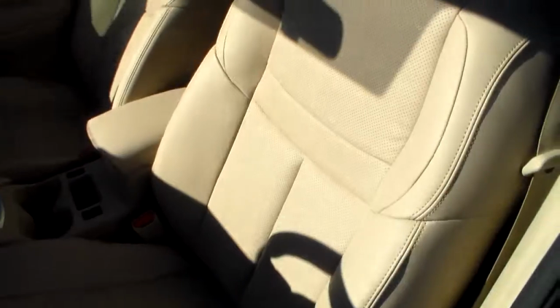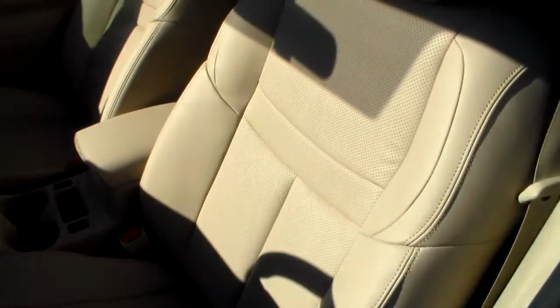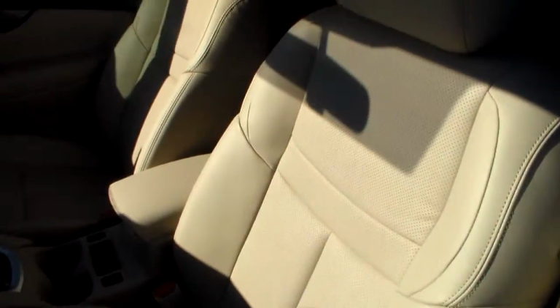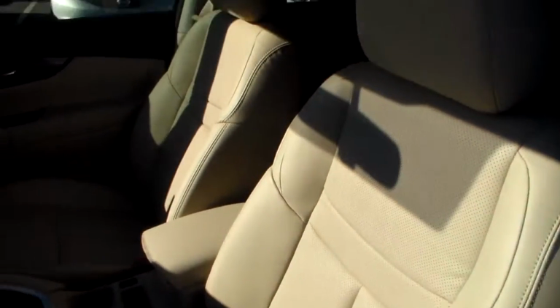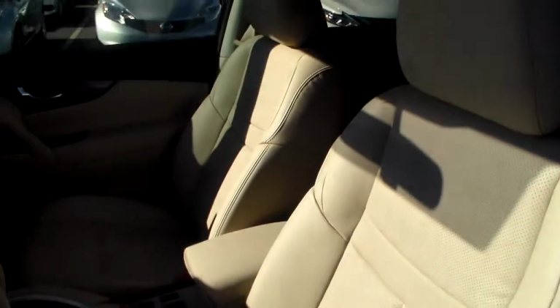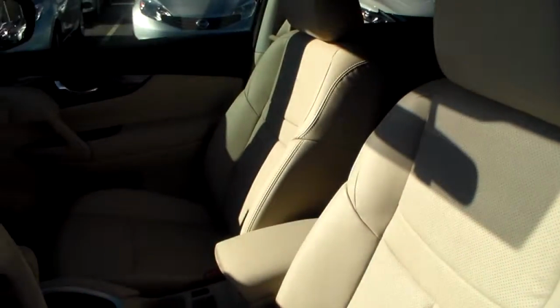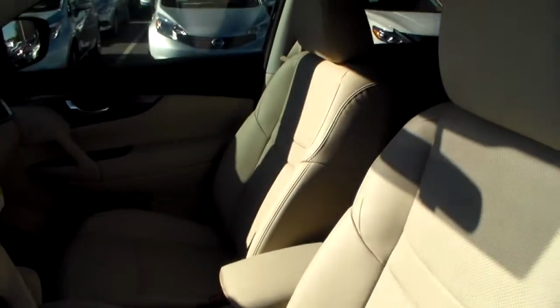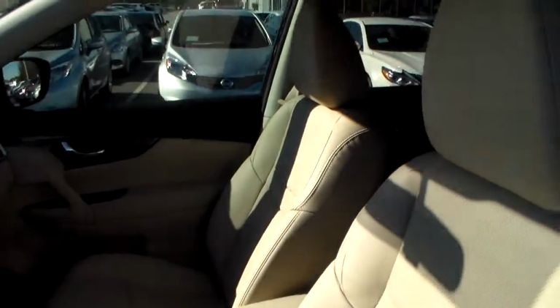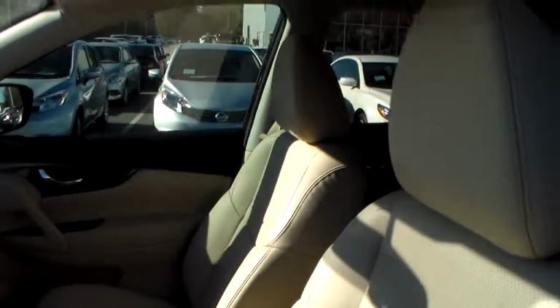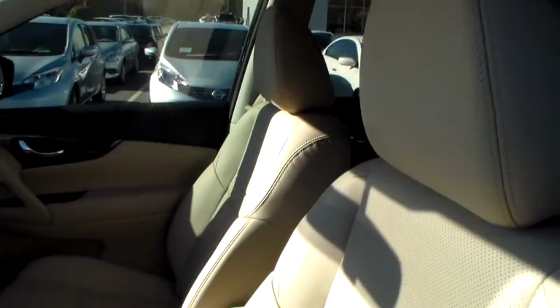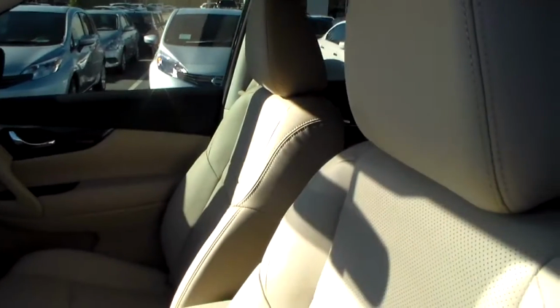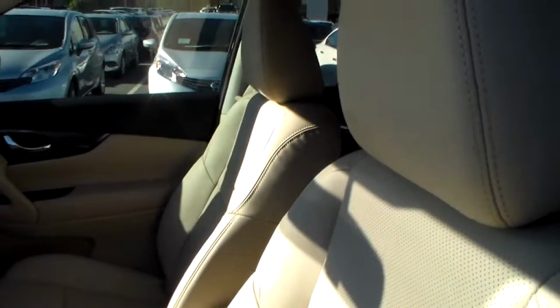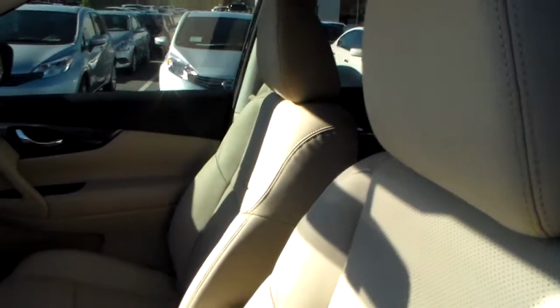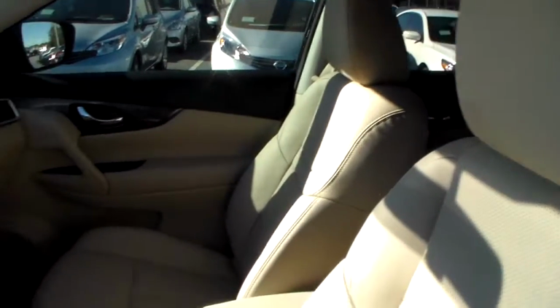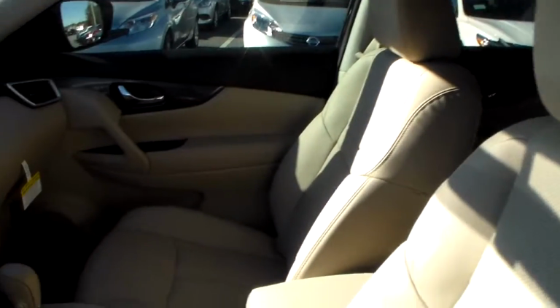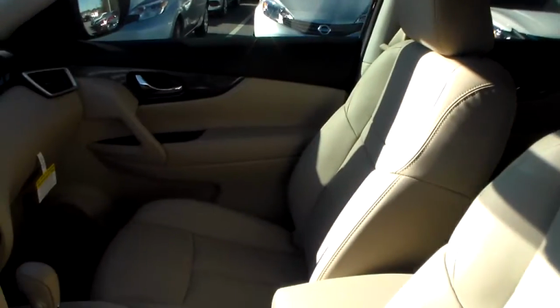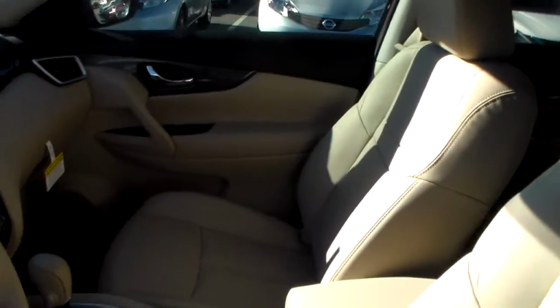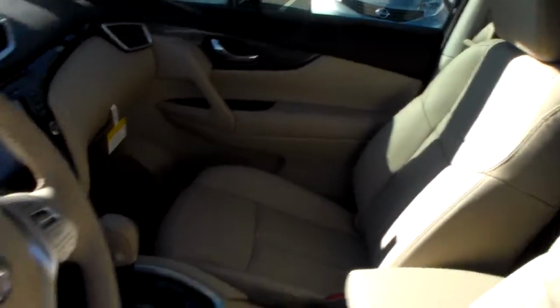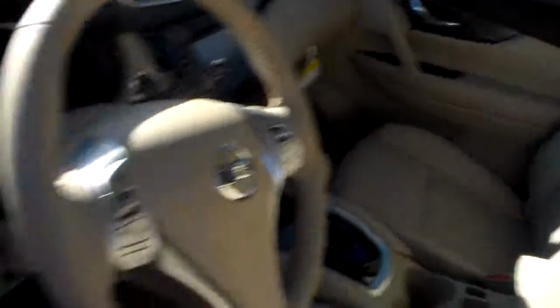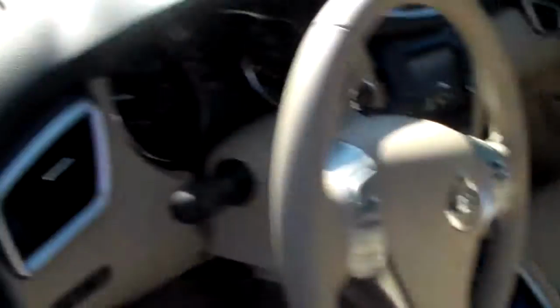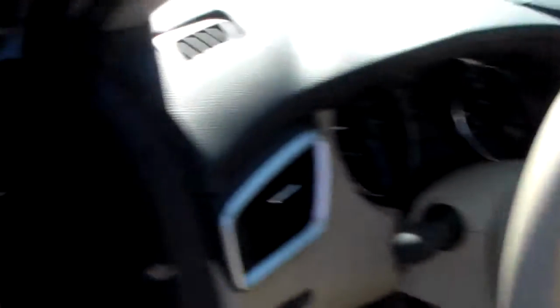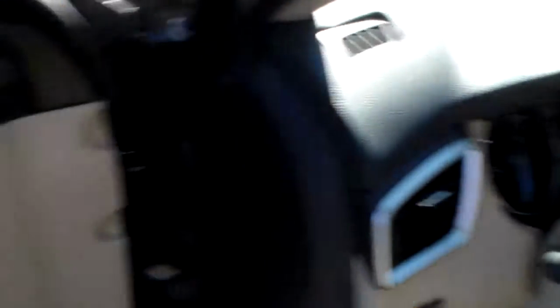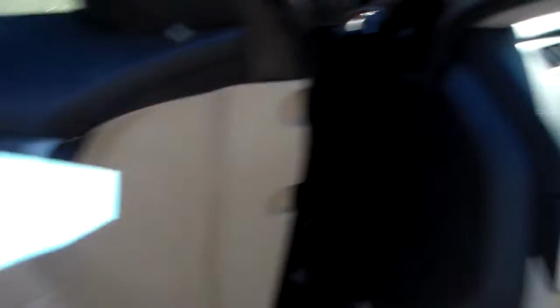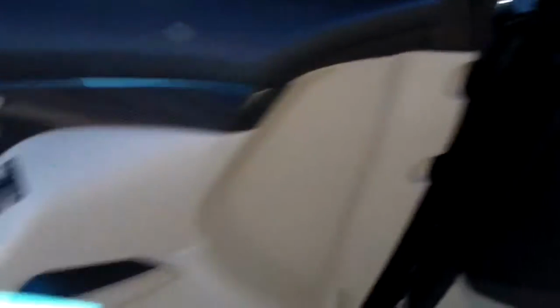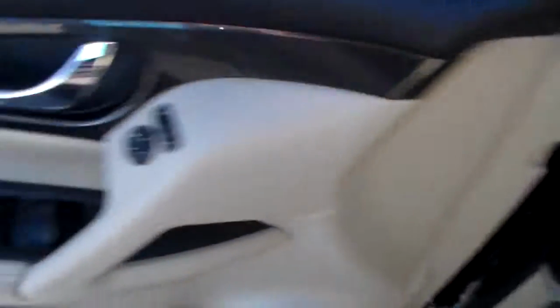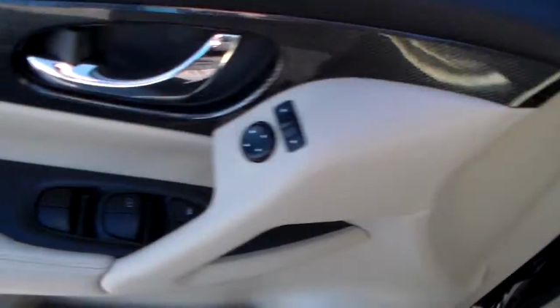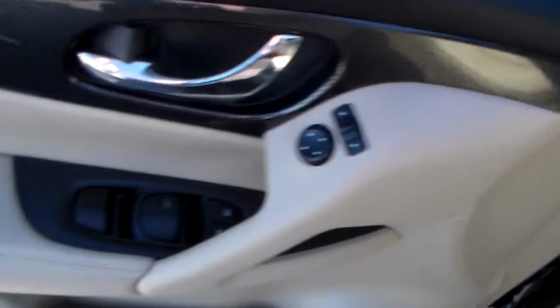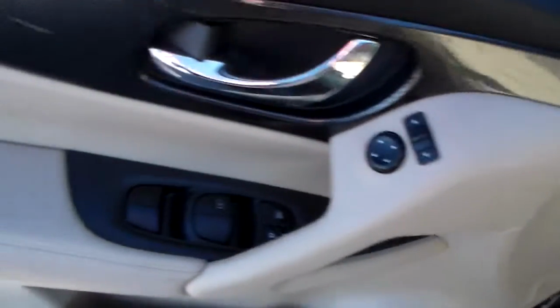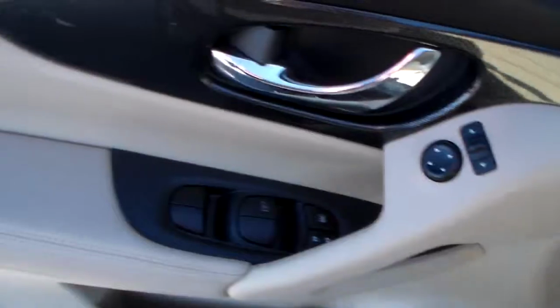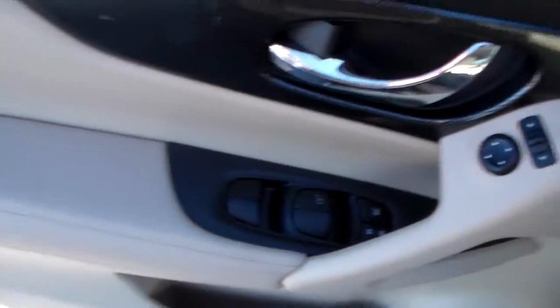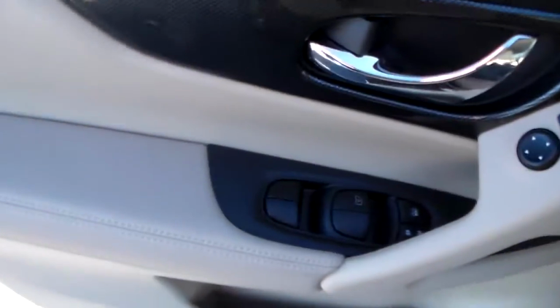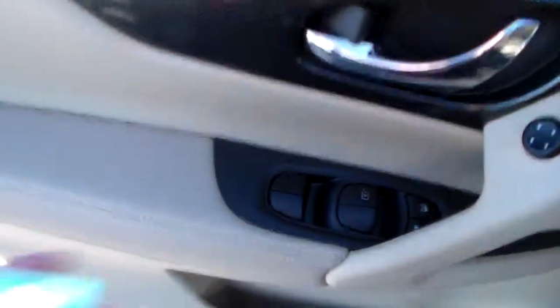You got your tan premium leather interior. You also got your power windows over here.